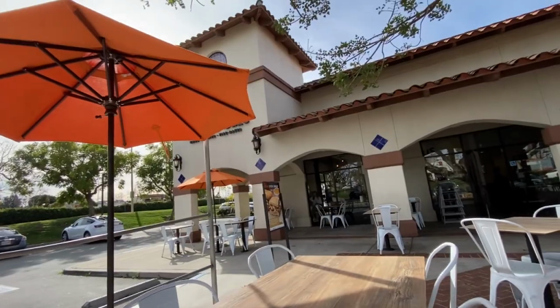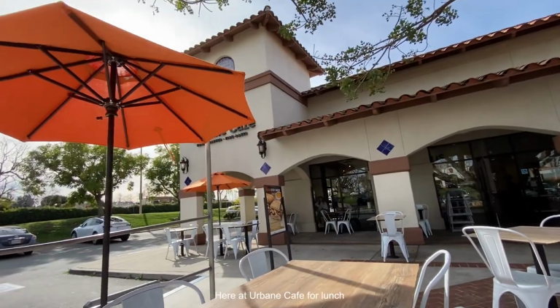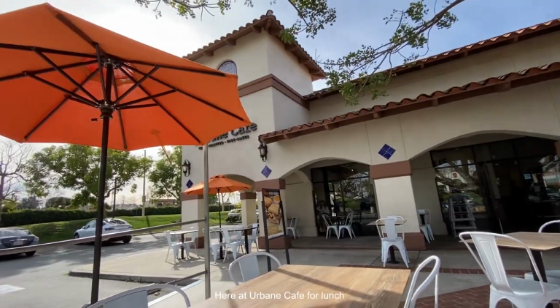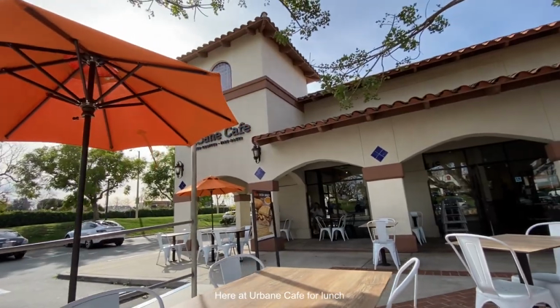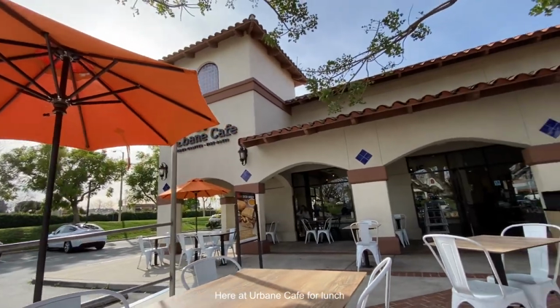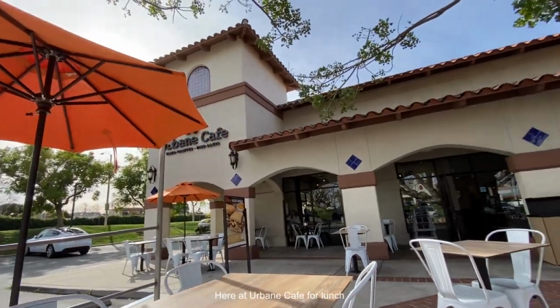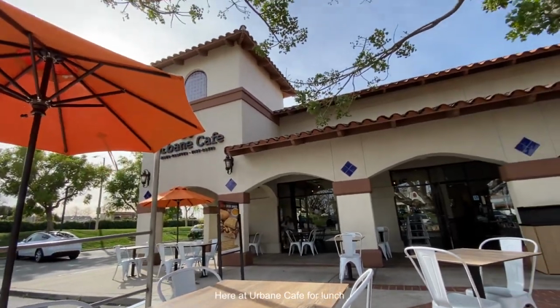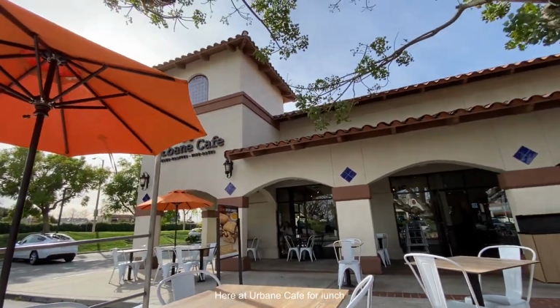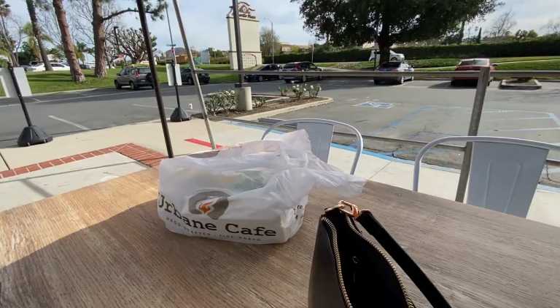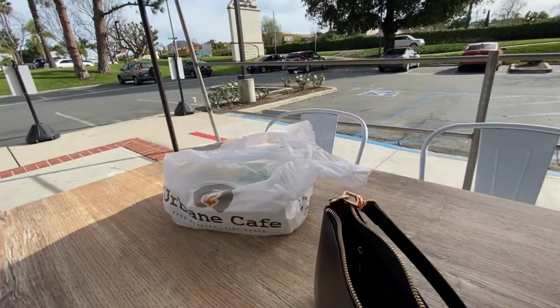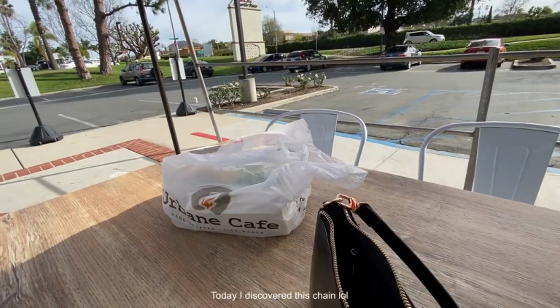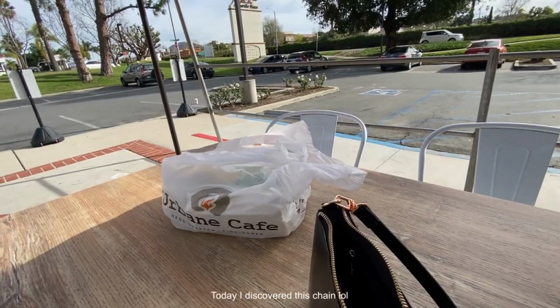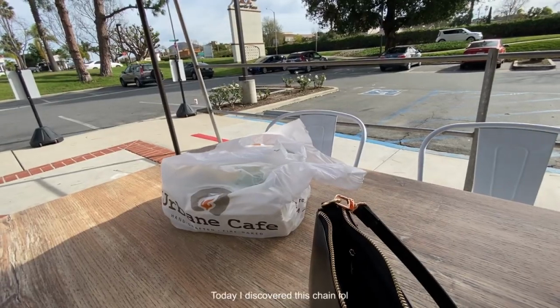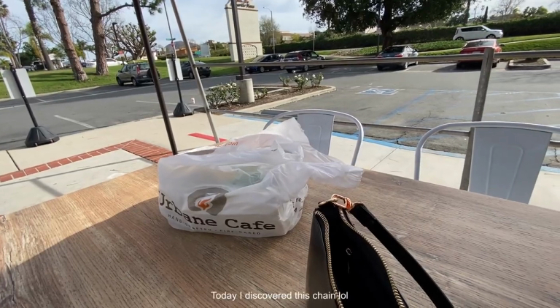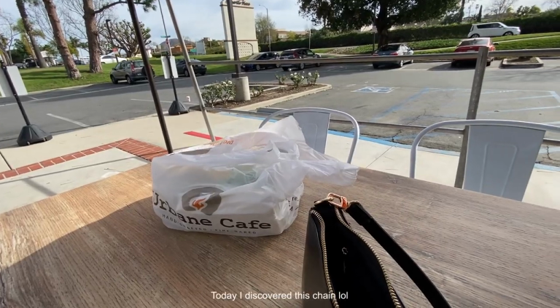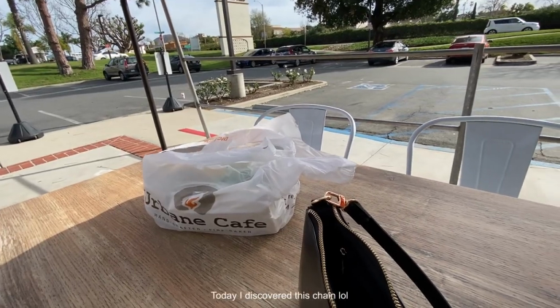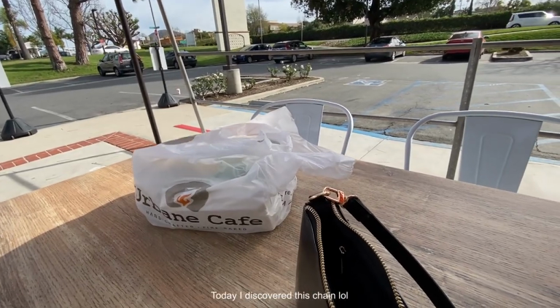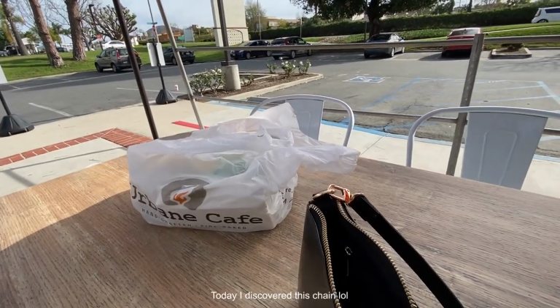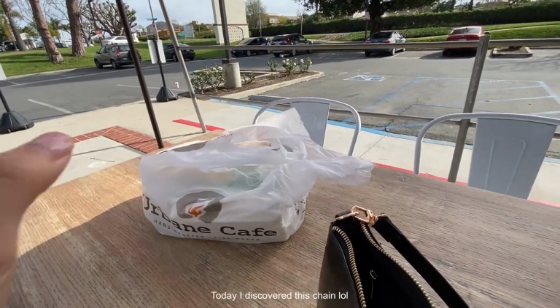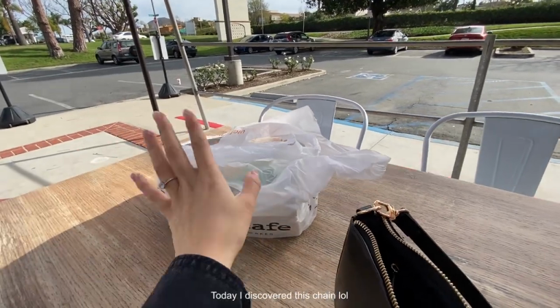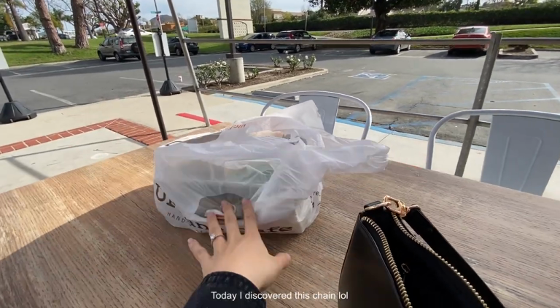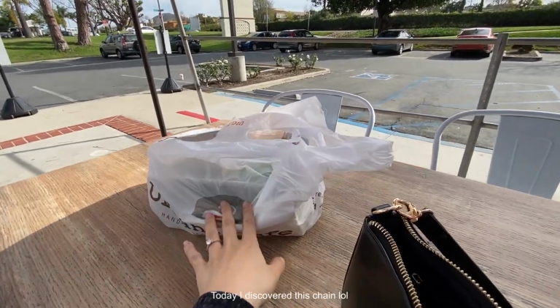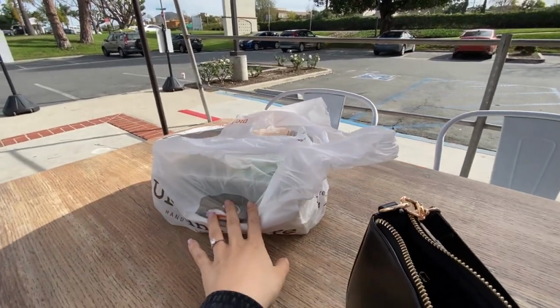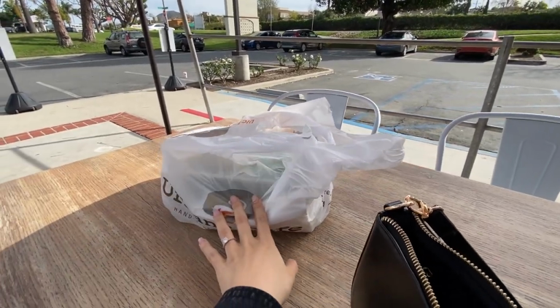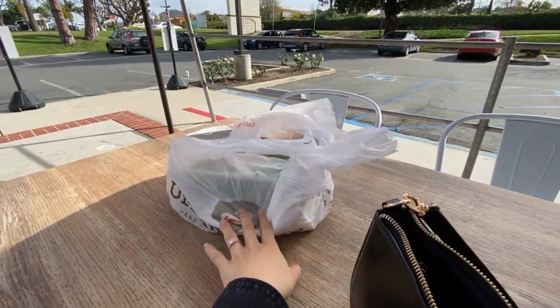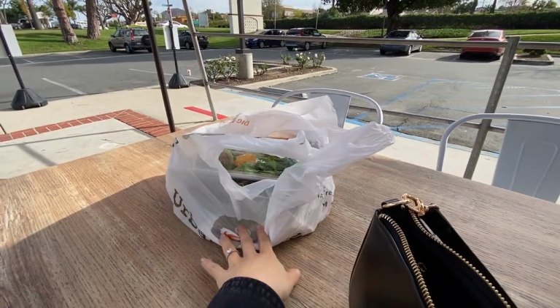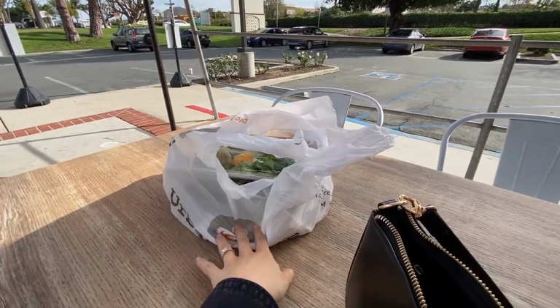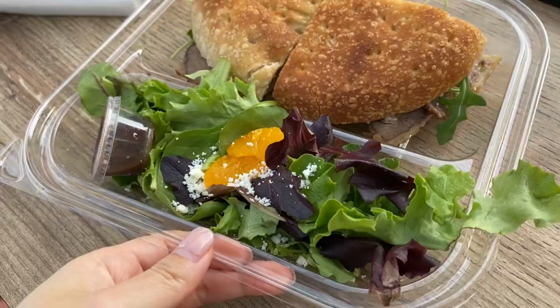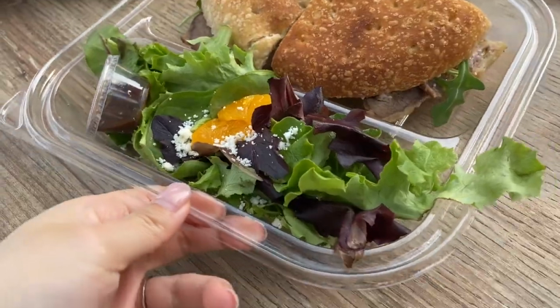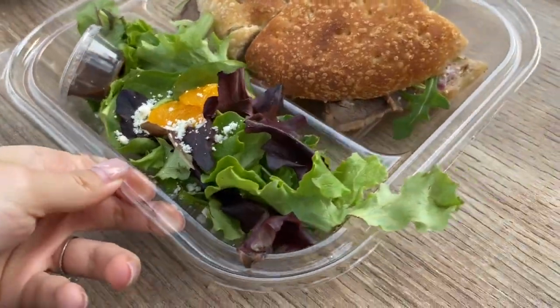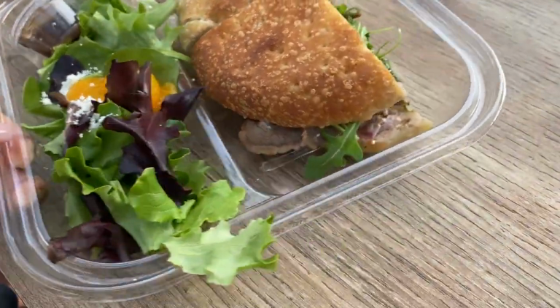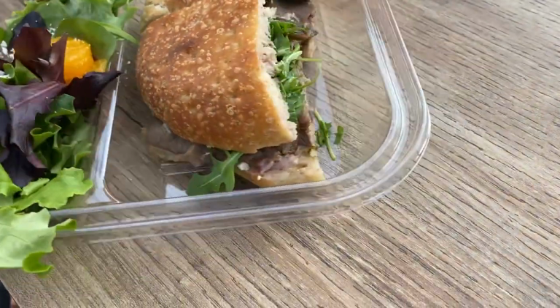Here at Urban Cafe. Apparently it's like healthy fast food. It is pretty fast — it's bath sandwiches.